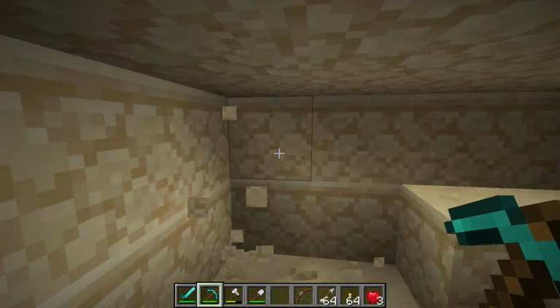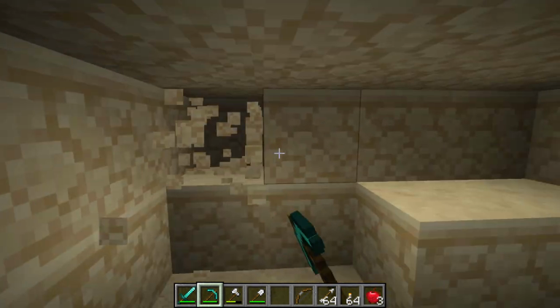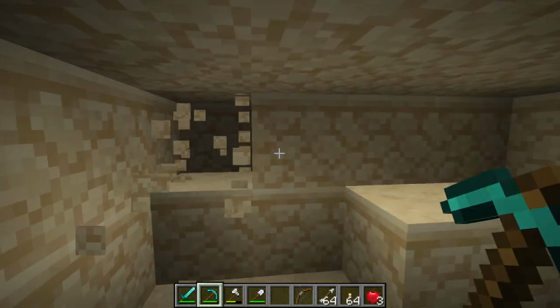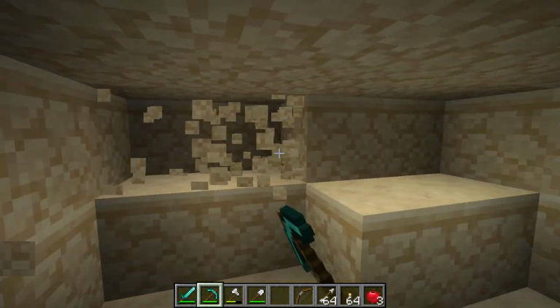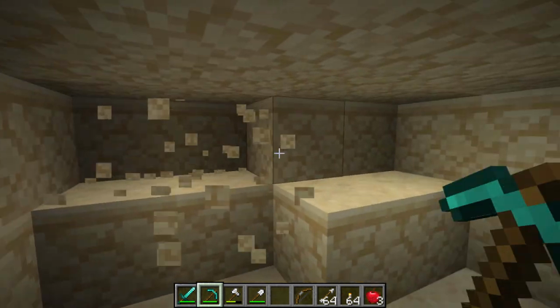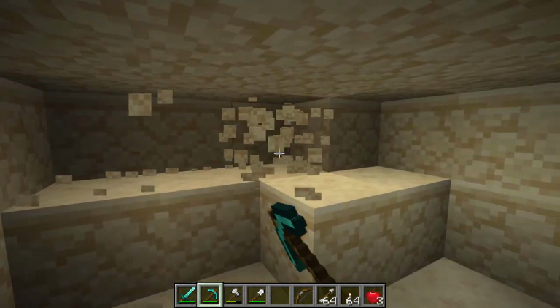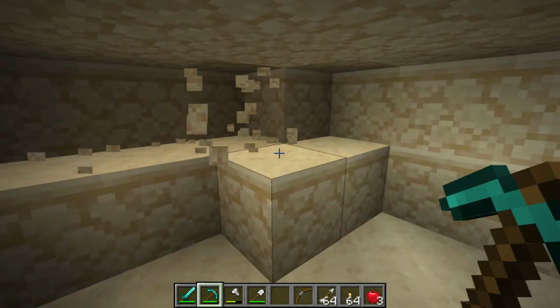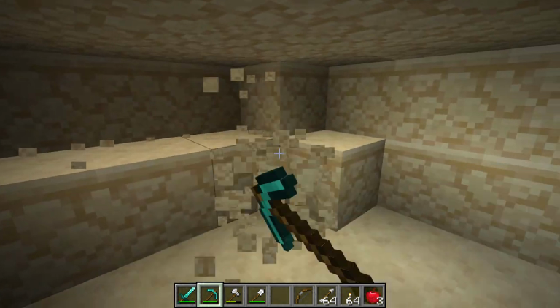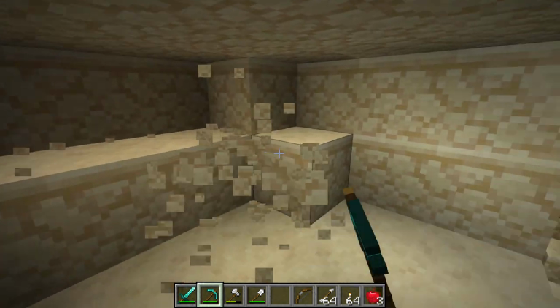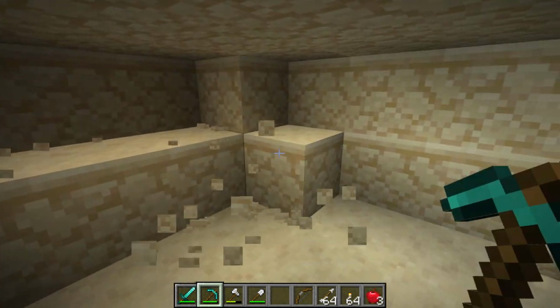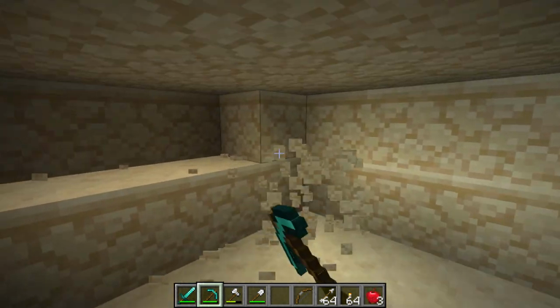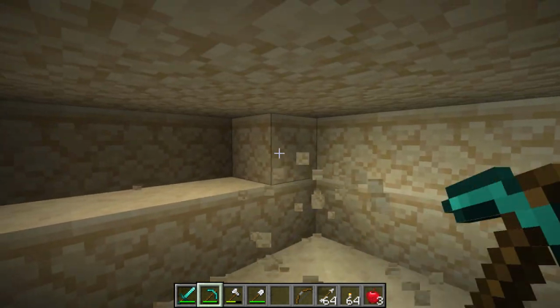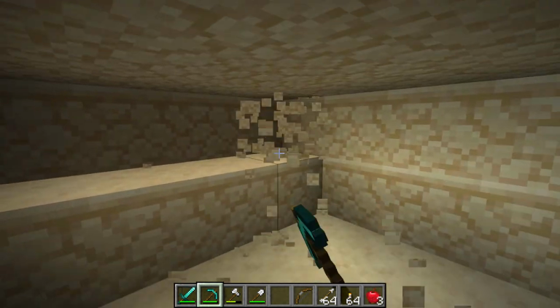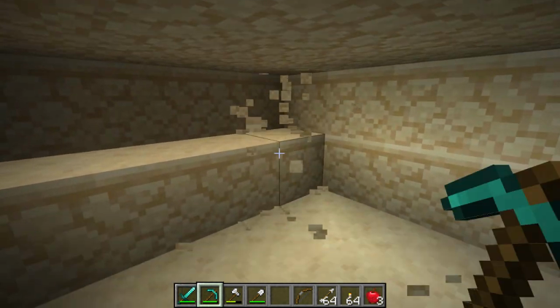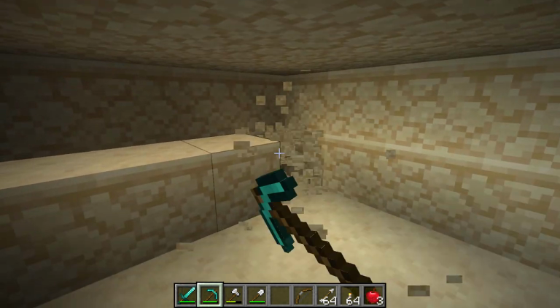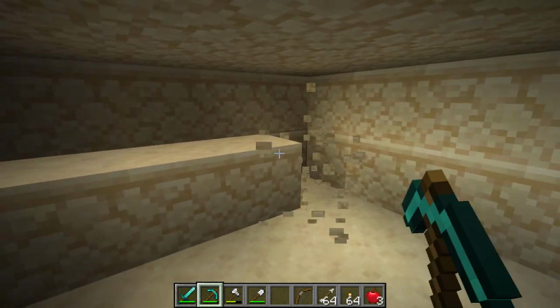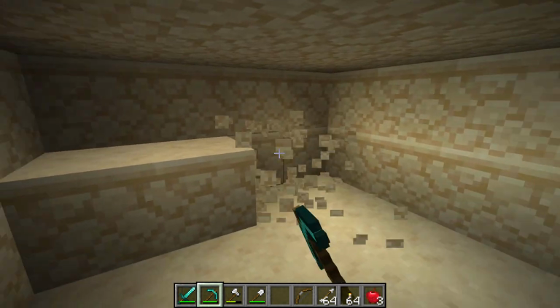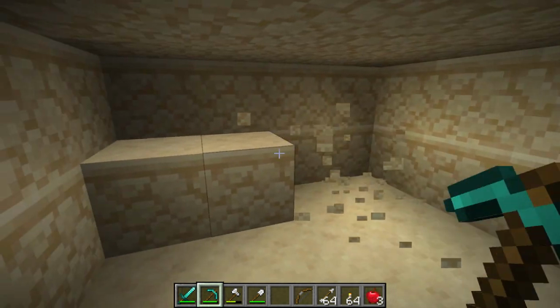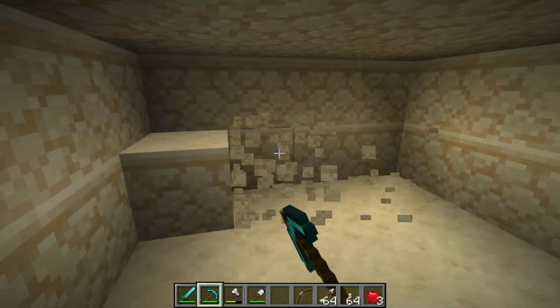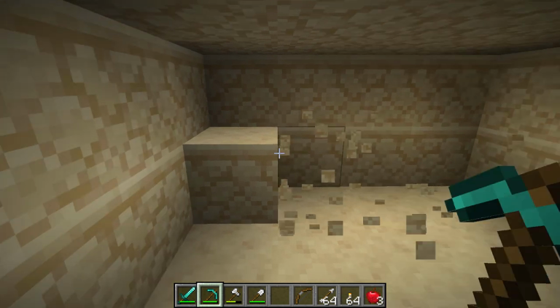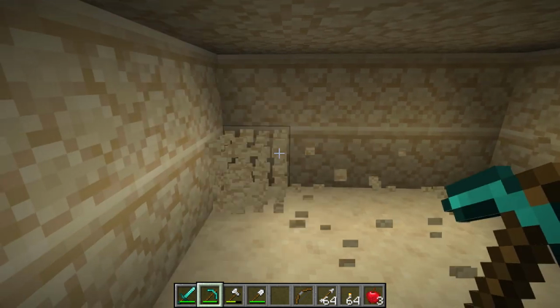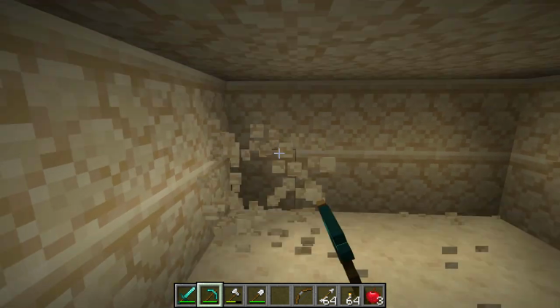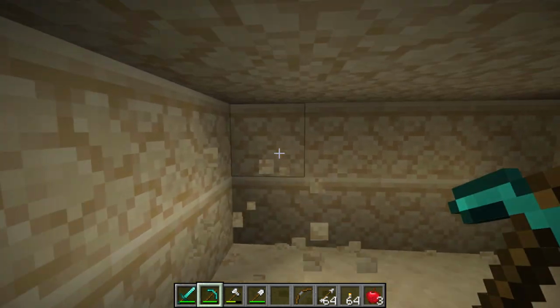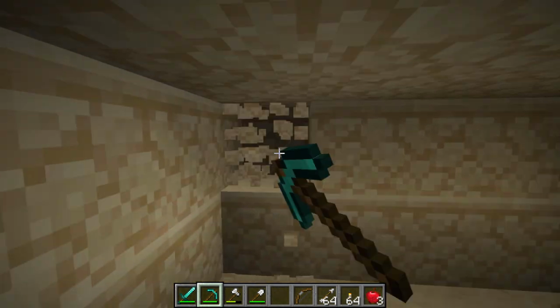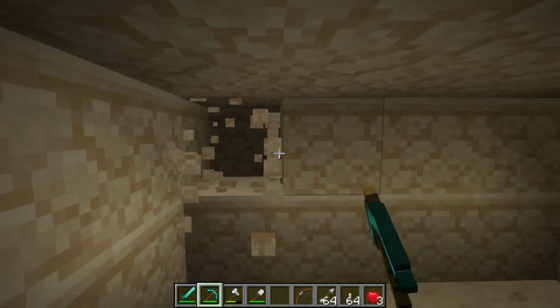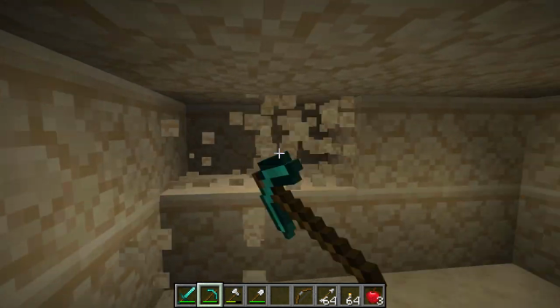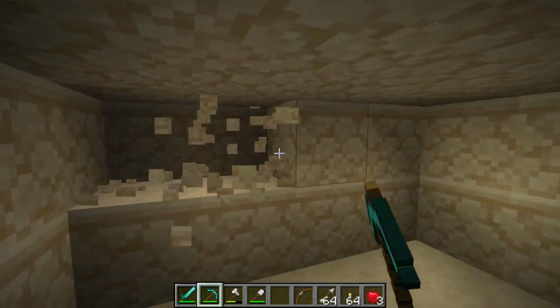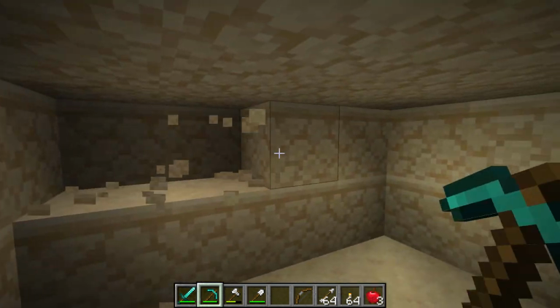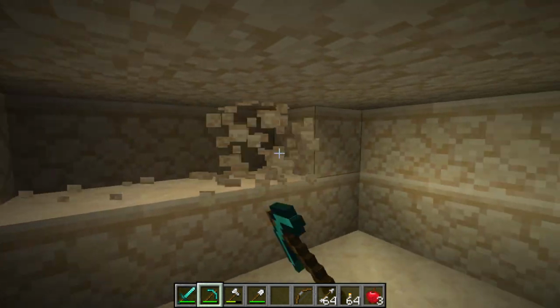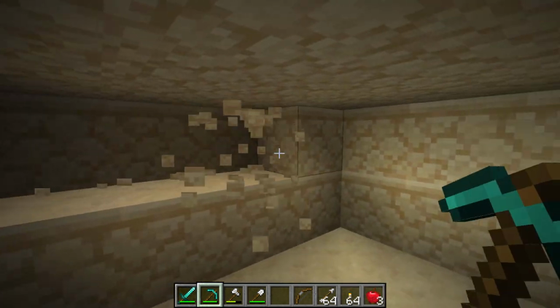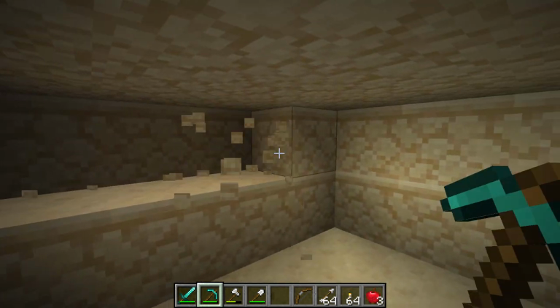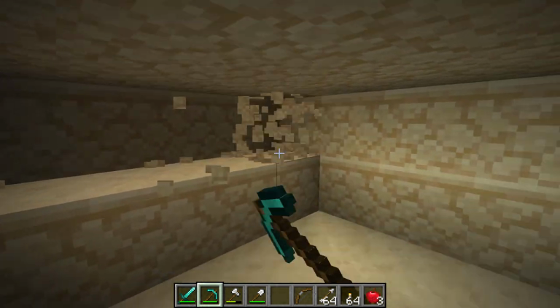If you're lucky, the block will drop a pottery shard, but blocks can also drop sticks, diamonds, and other treasures.